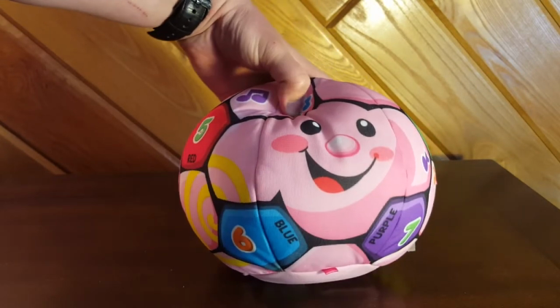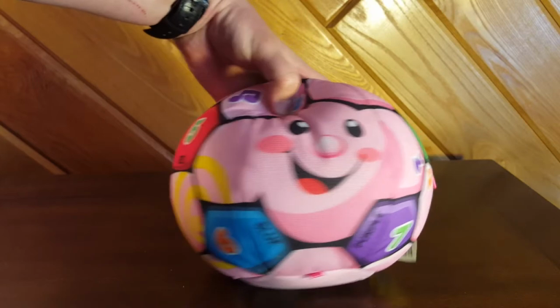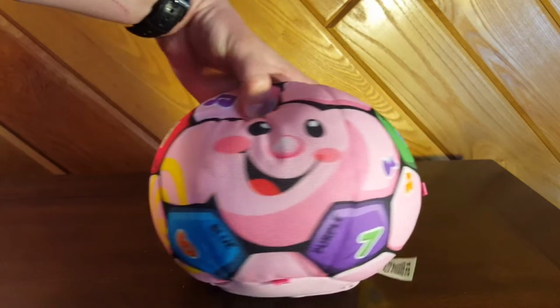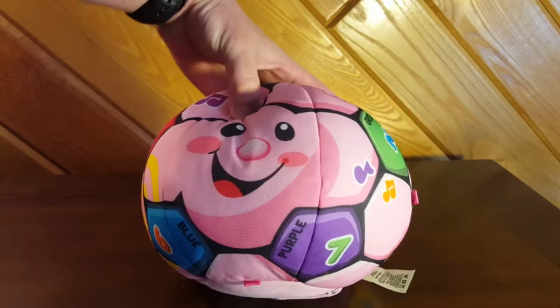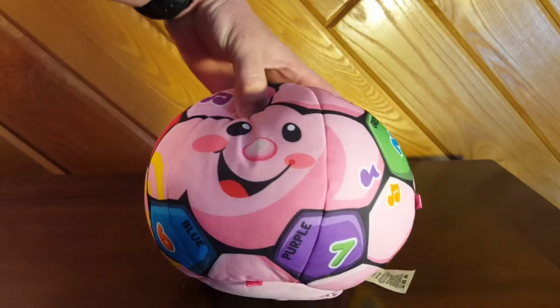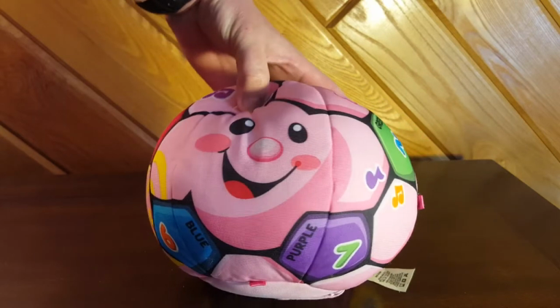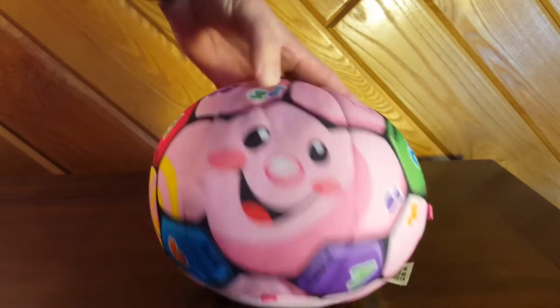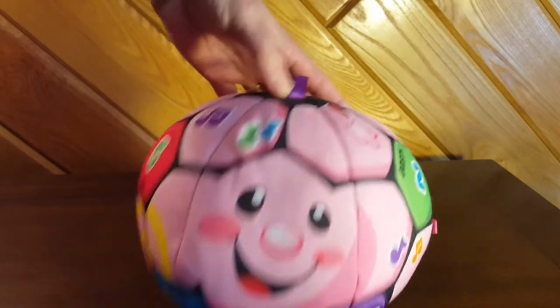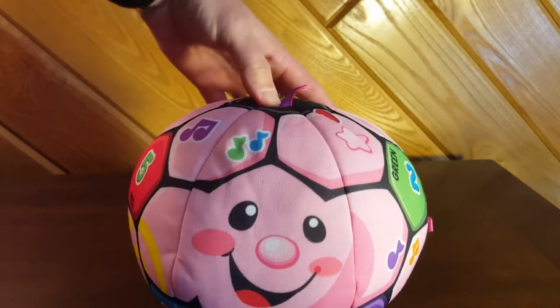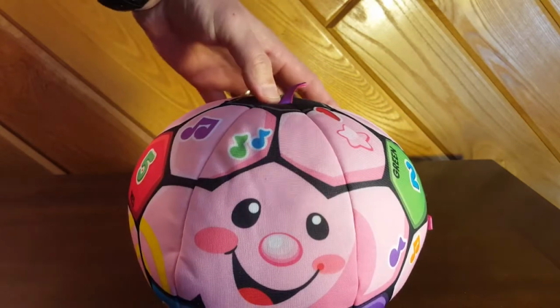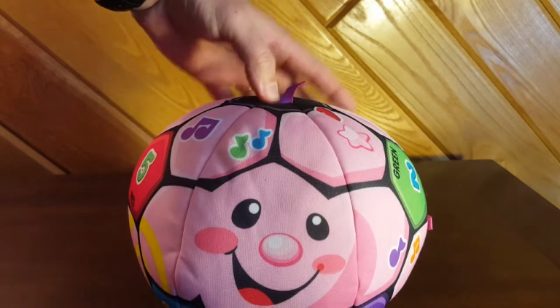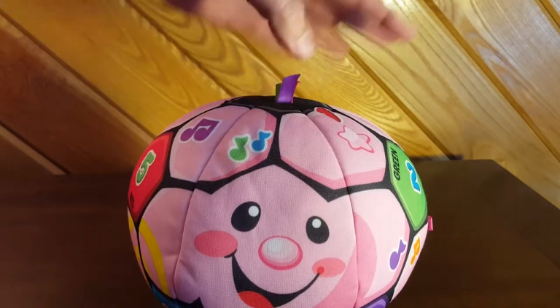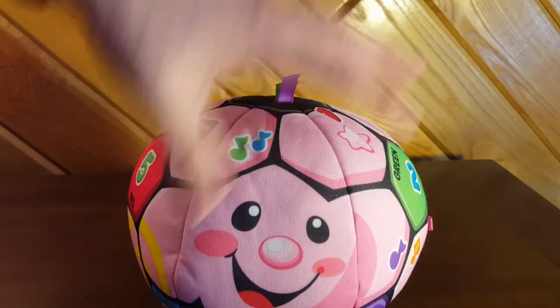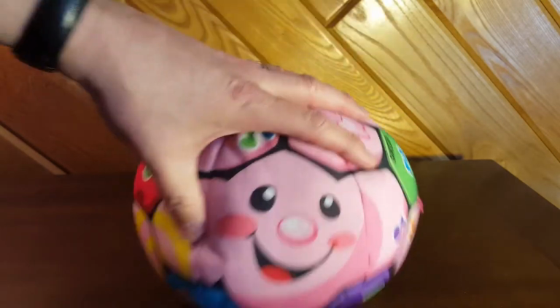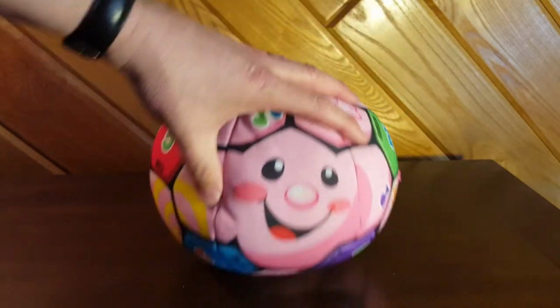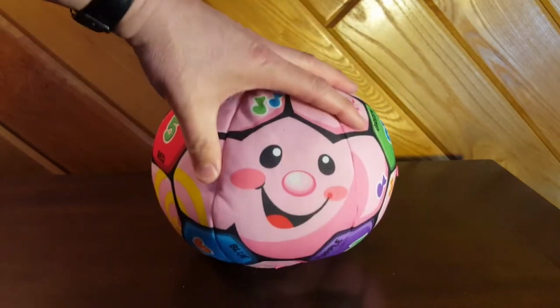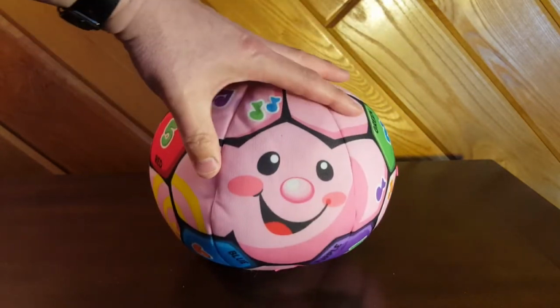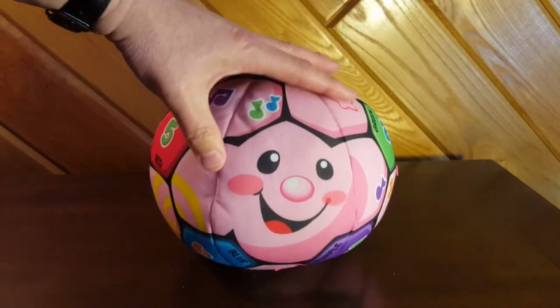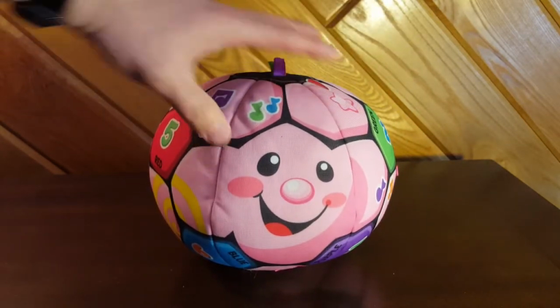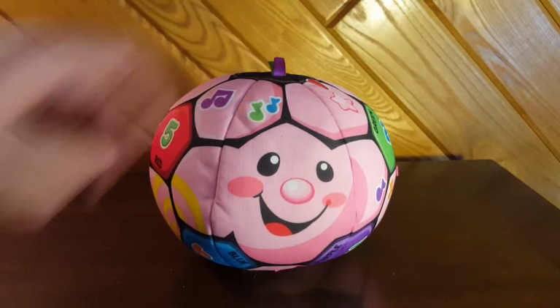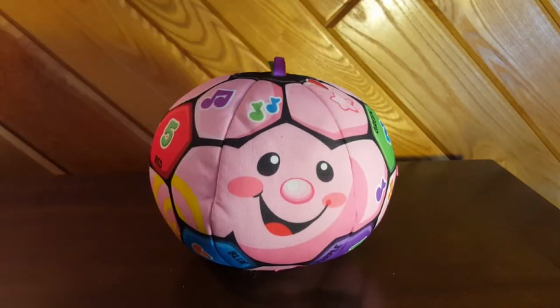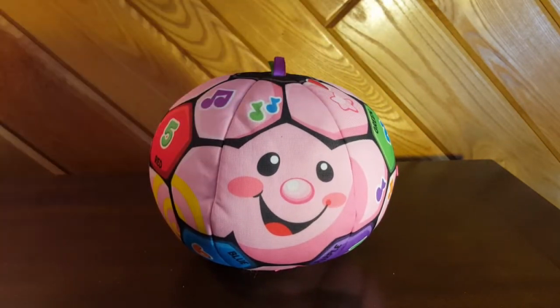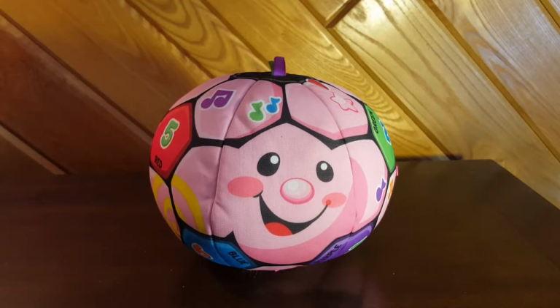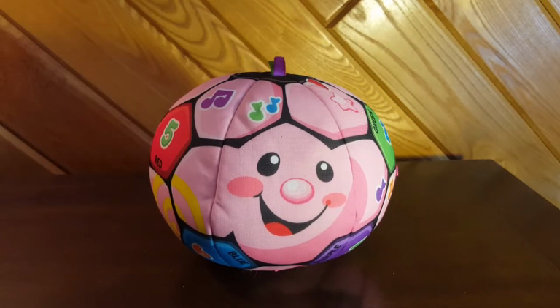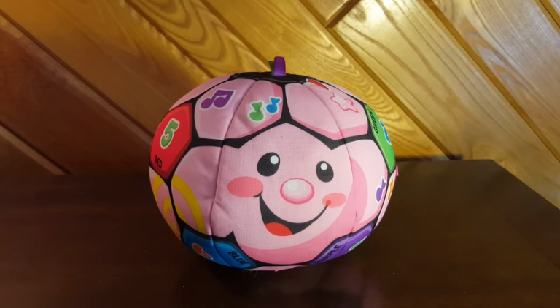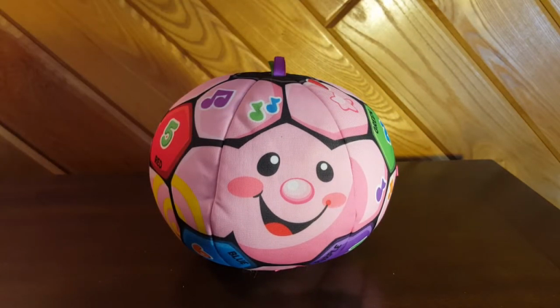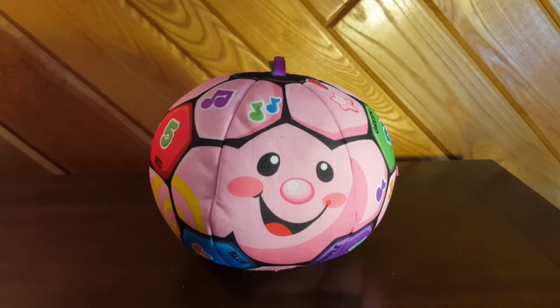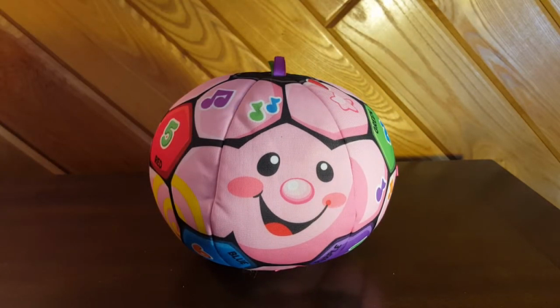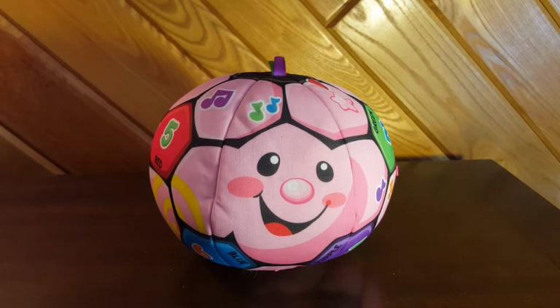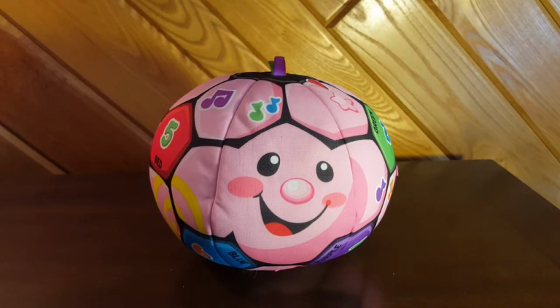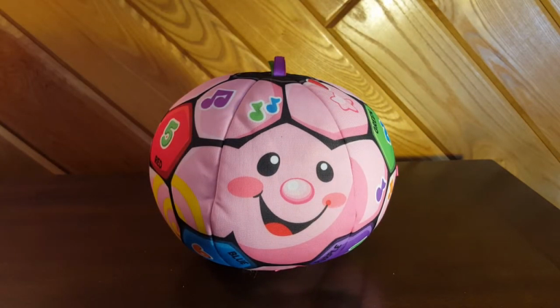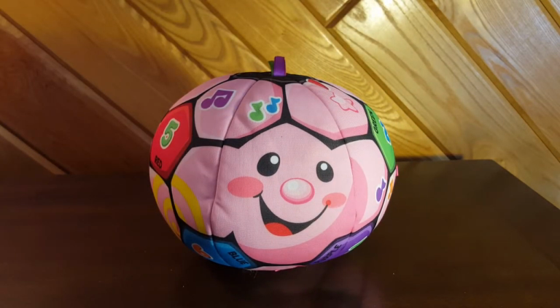And that's it — that's the Fisher-Price Laugh and Learn Singing Soccer Ball. Pretty cool. If you get this as a gift for a kid, they'll love it. Thanks for watching.